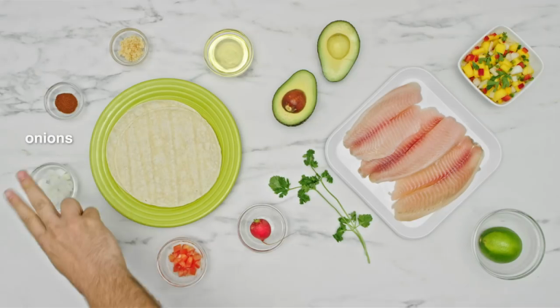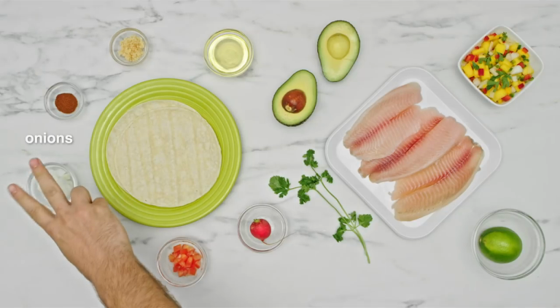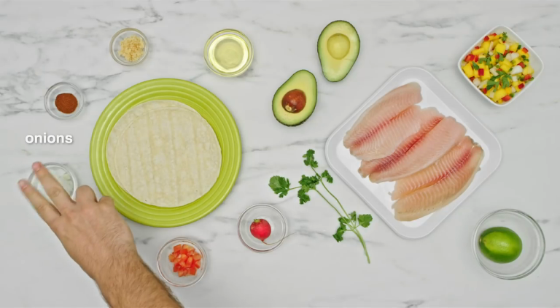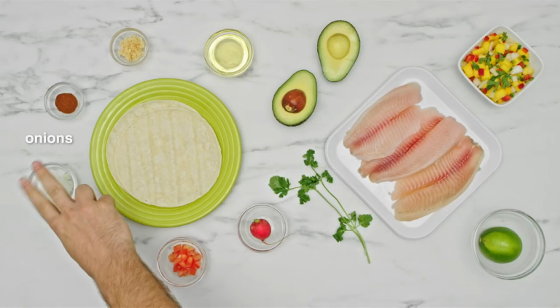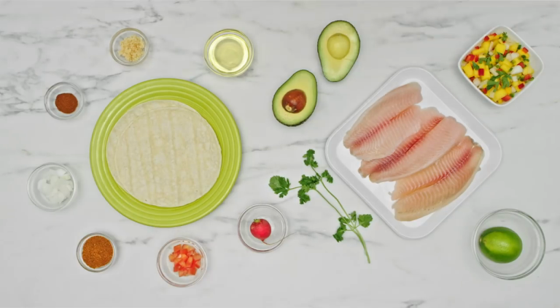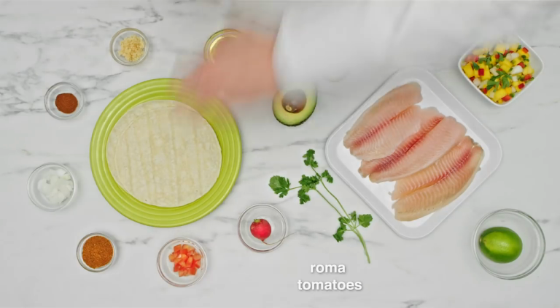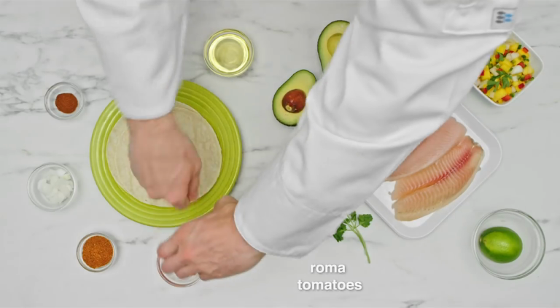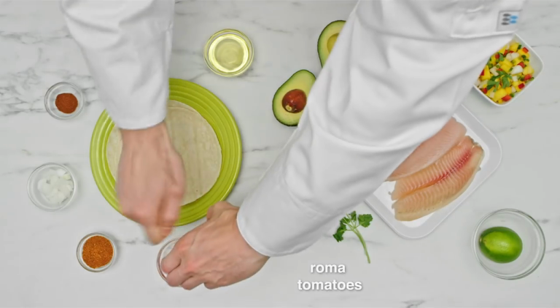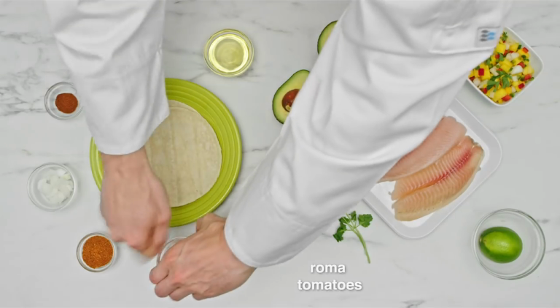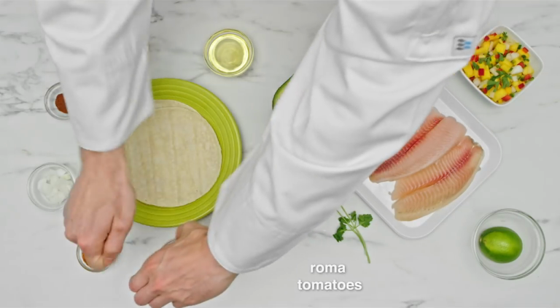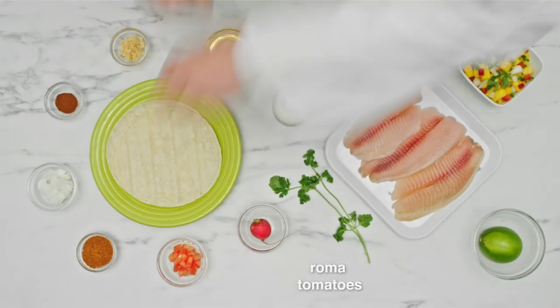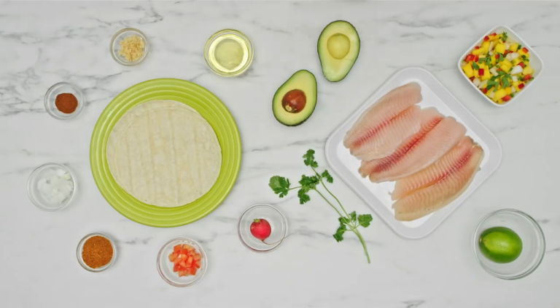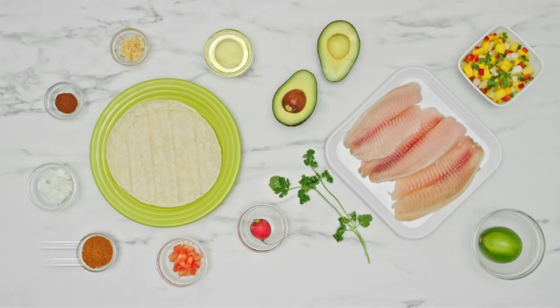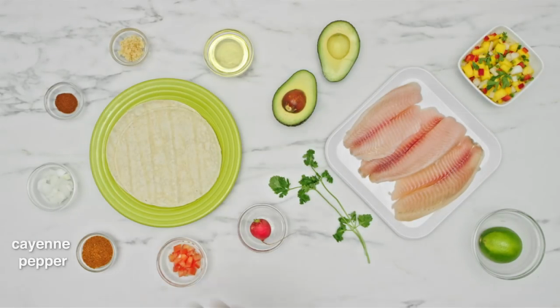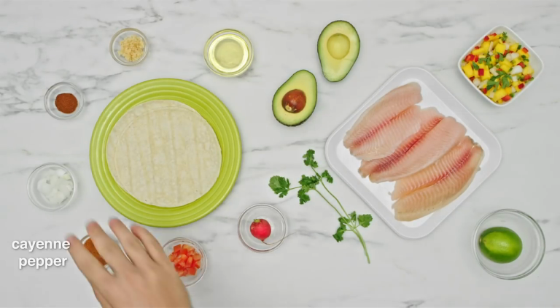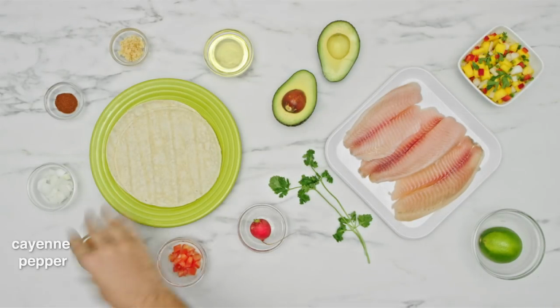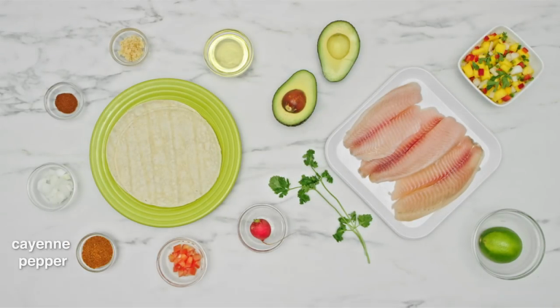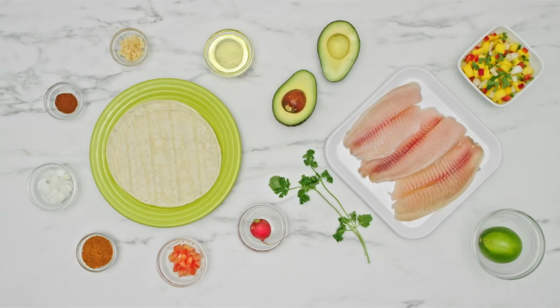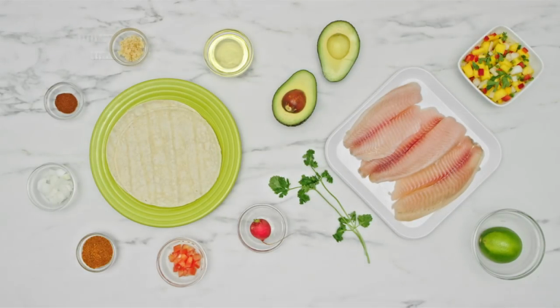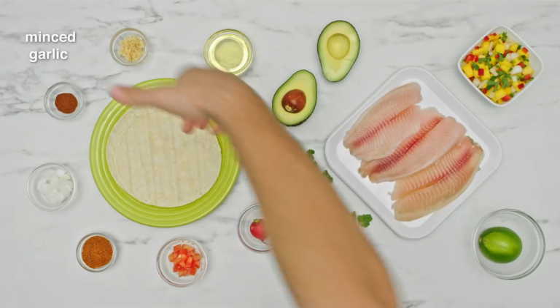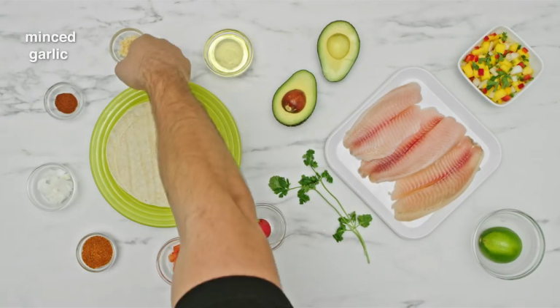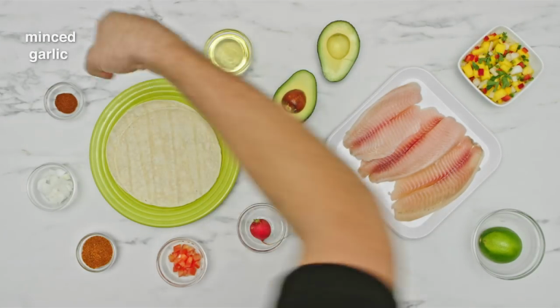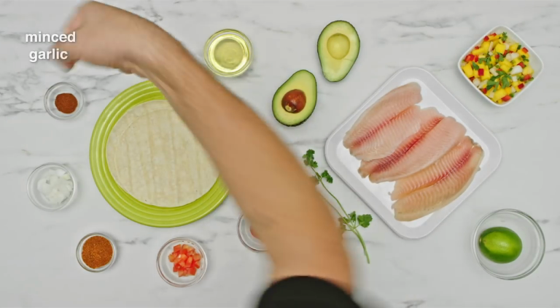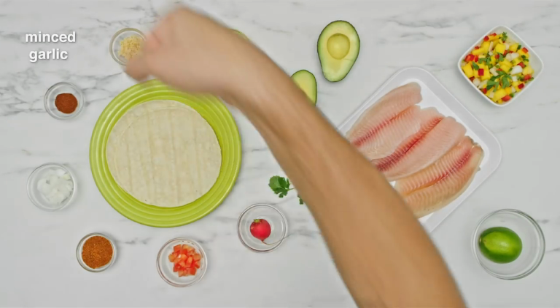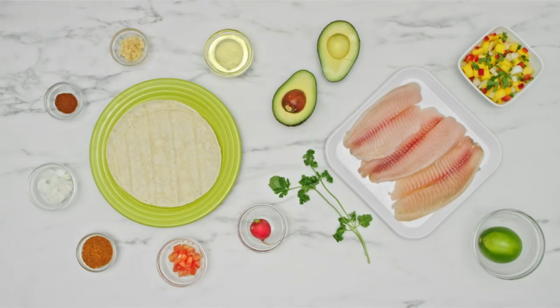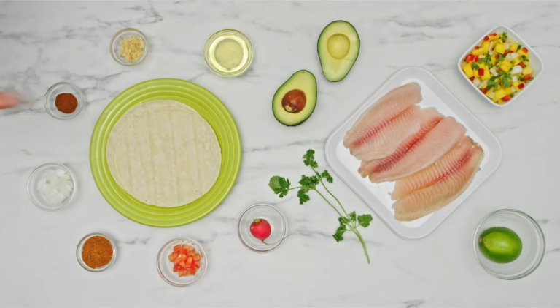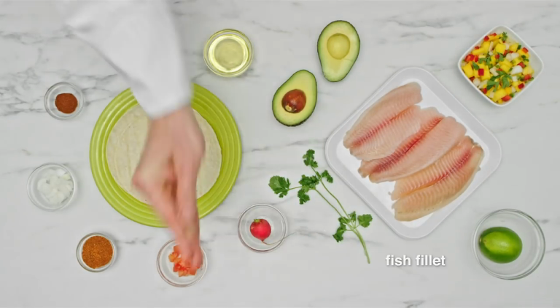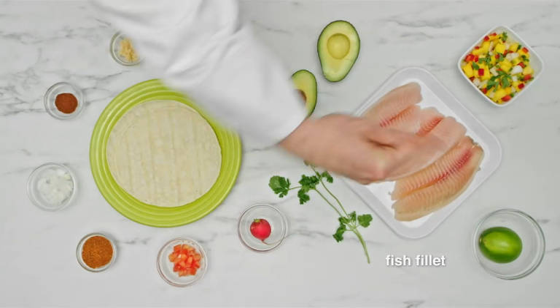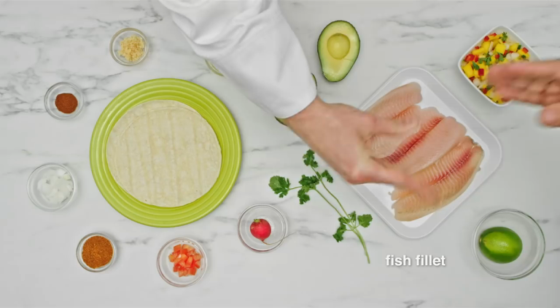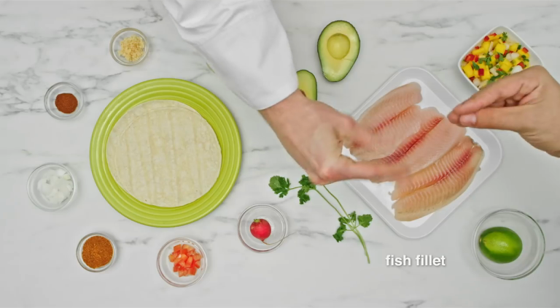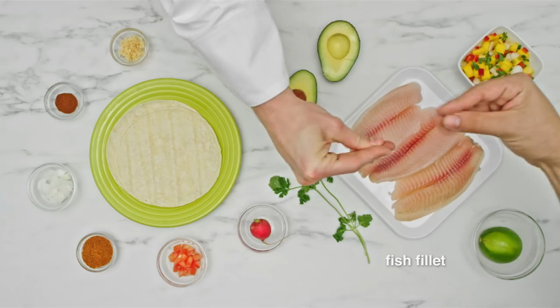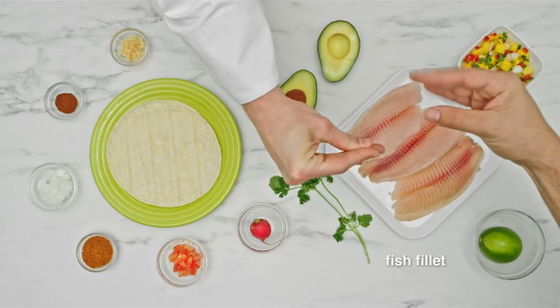Onions, Roma tomatoes, cayenne pepper, minced garlic, and fish fillets.